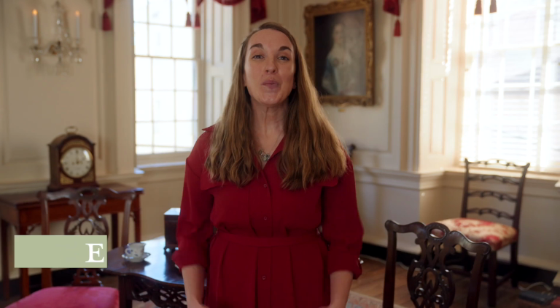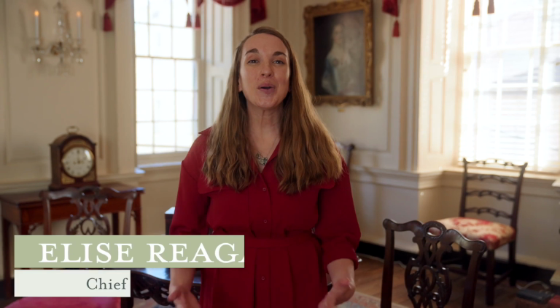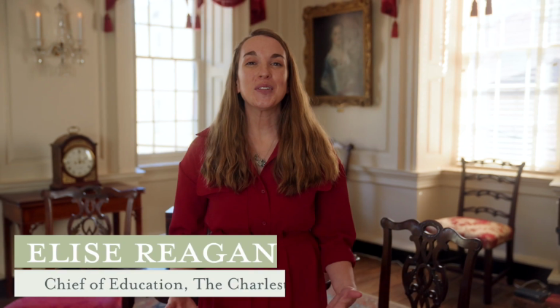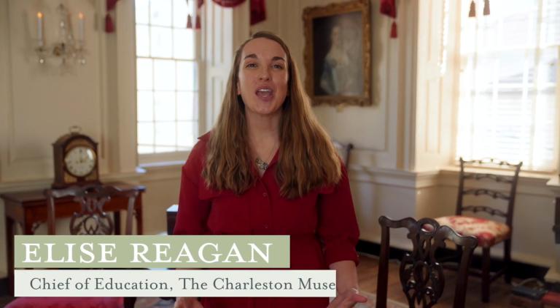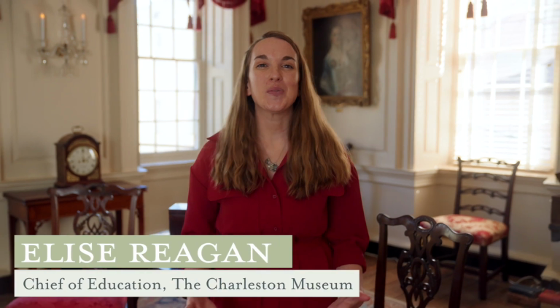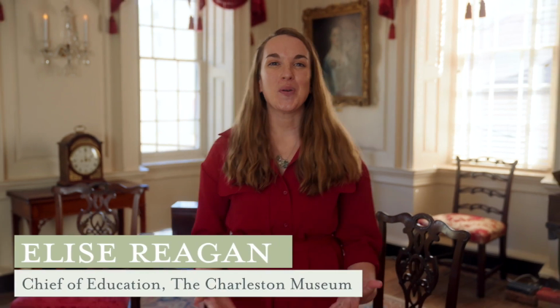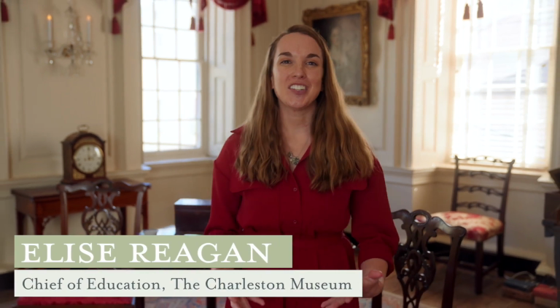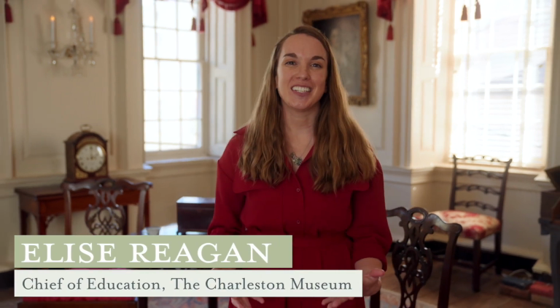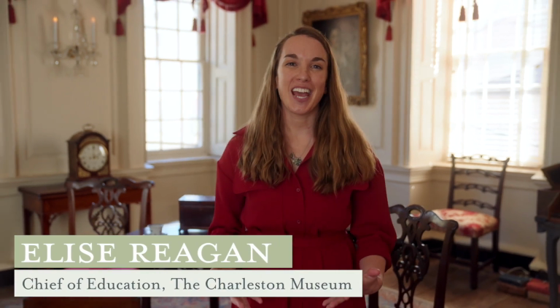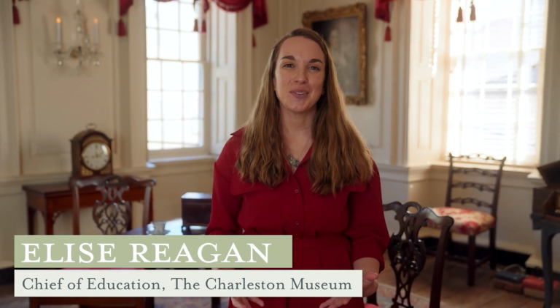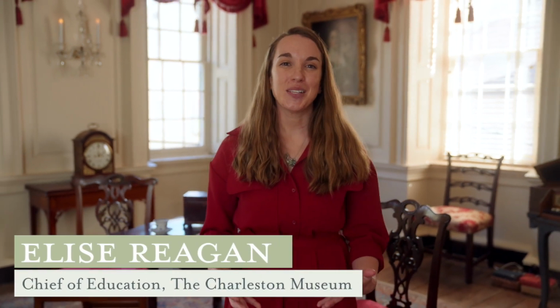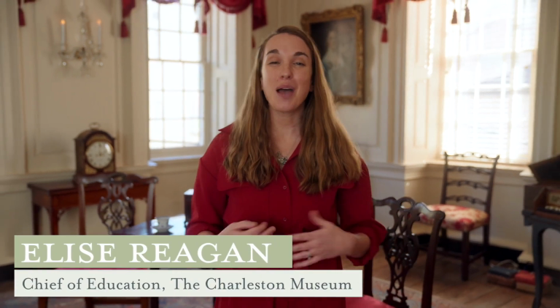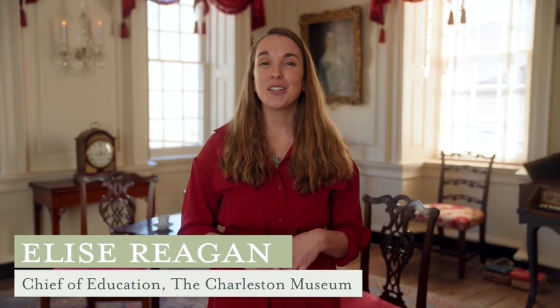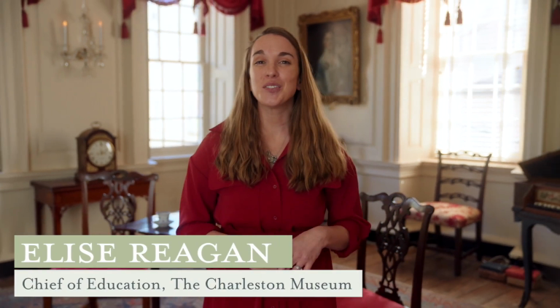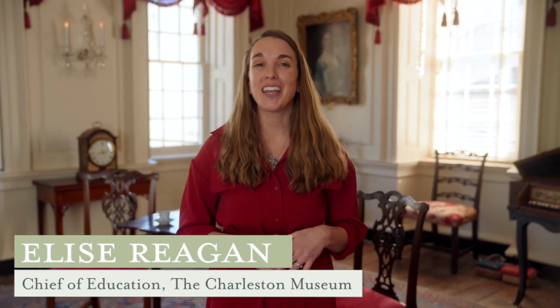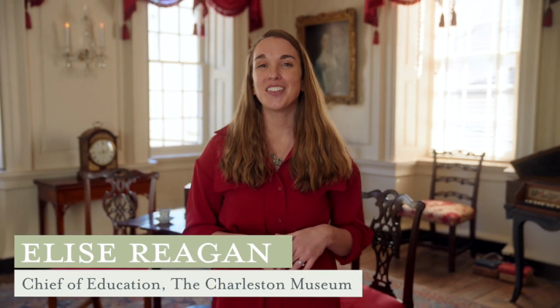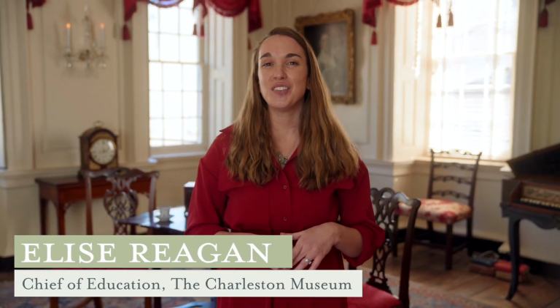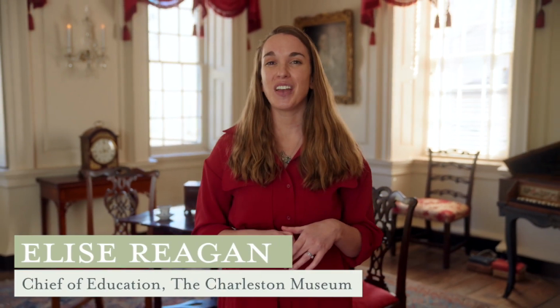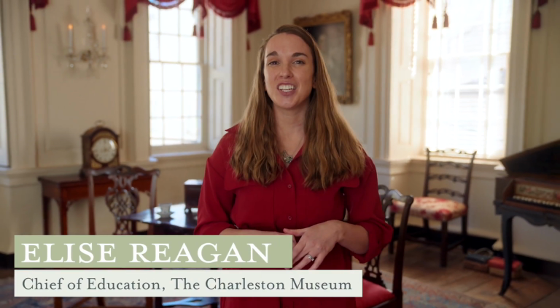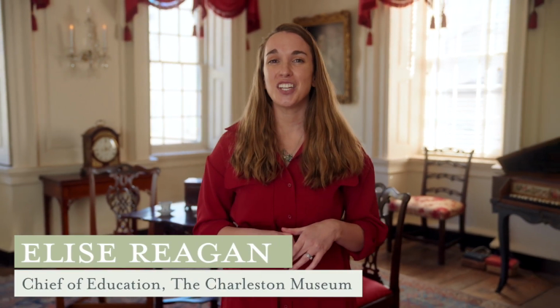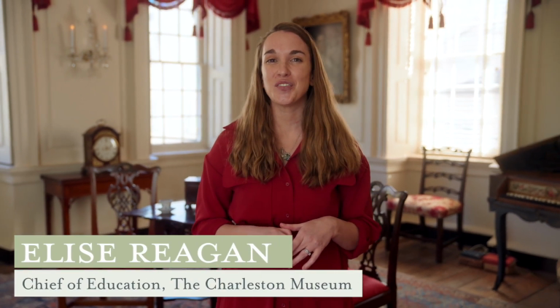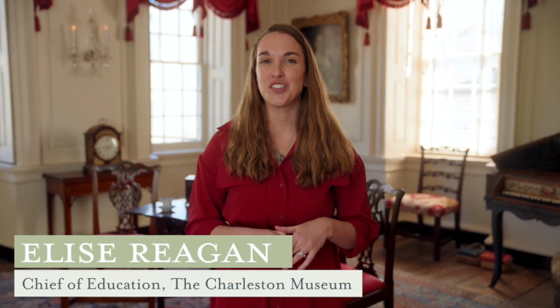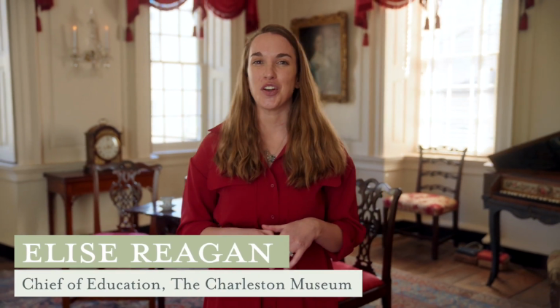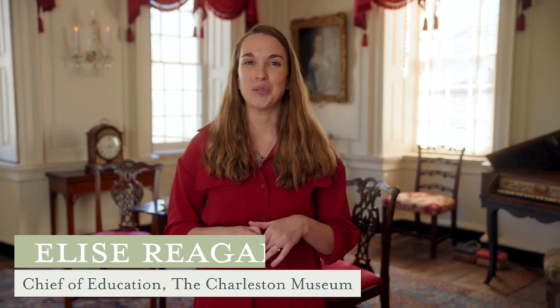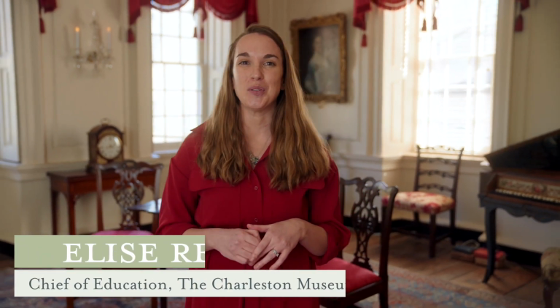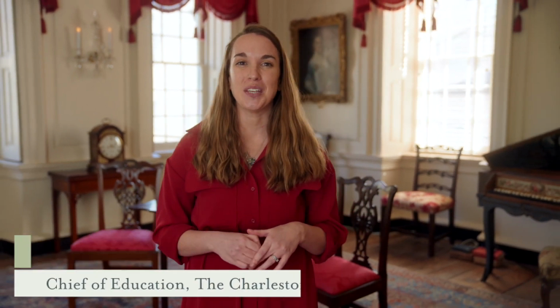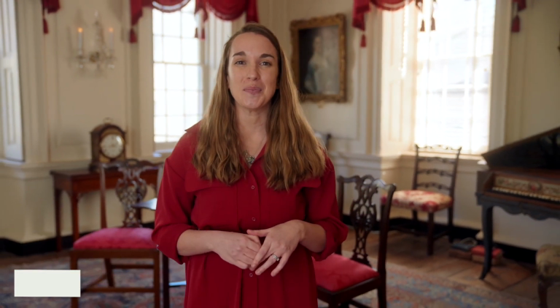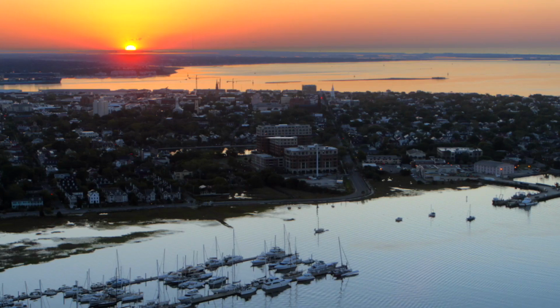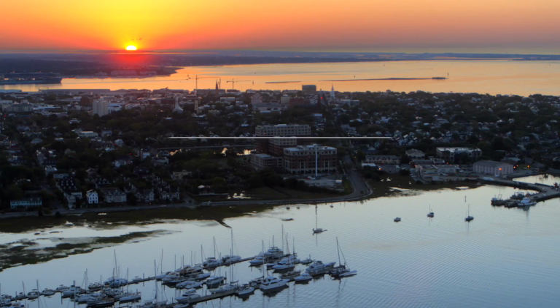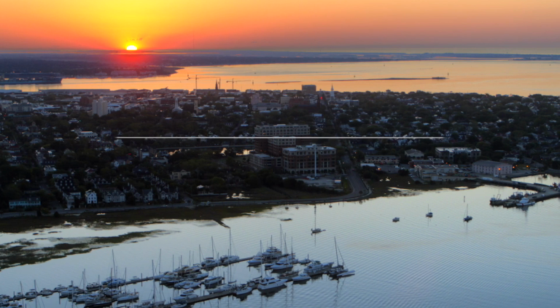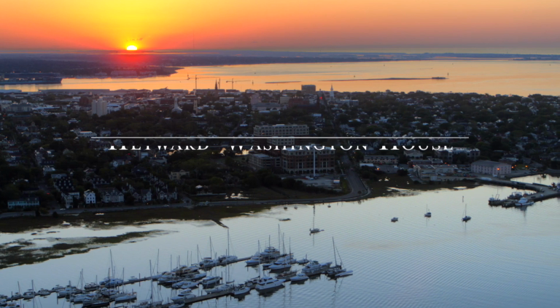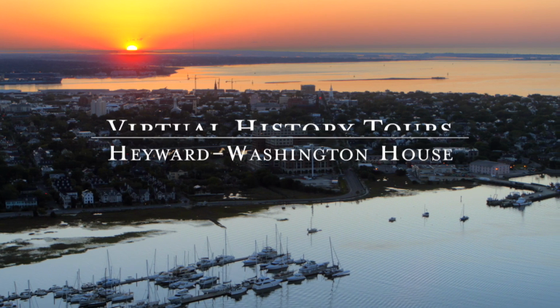Welcome to the Hayward Washington House. I'm Elyse Regan, the Chief of Education for the Charleston Museum. Ready for a tour?